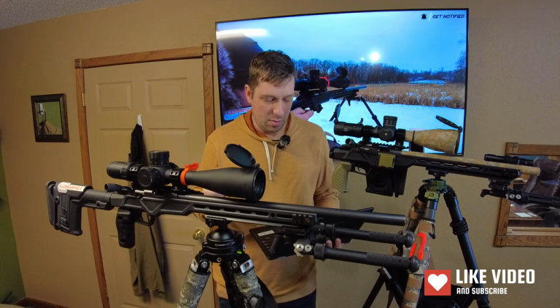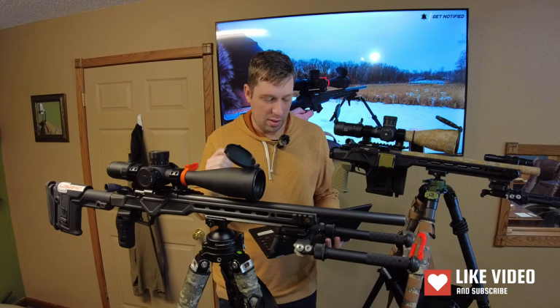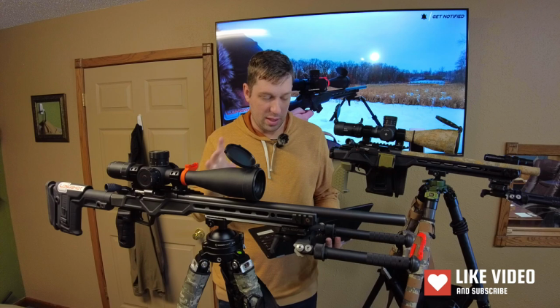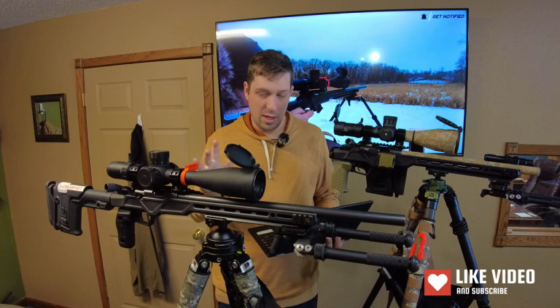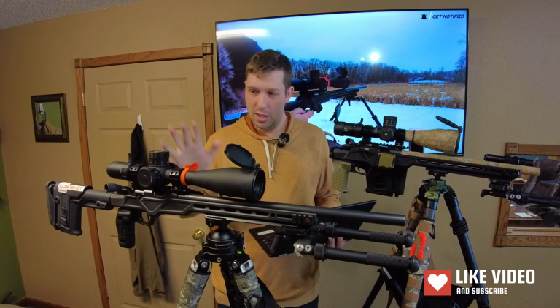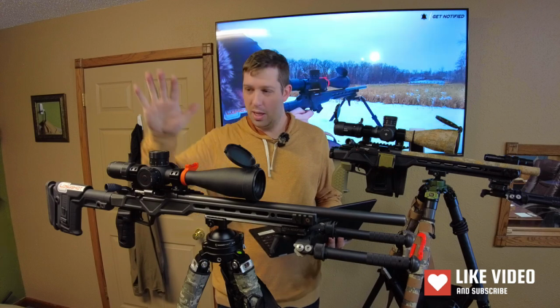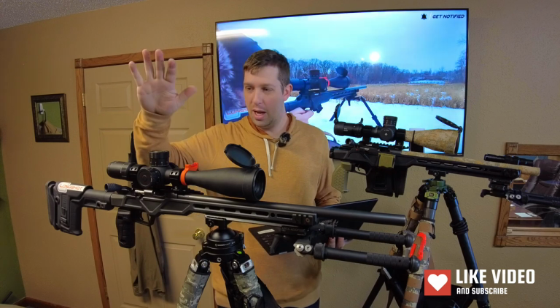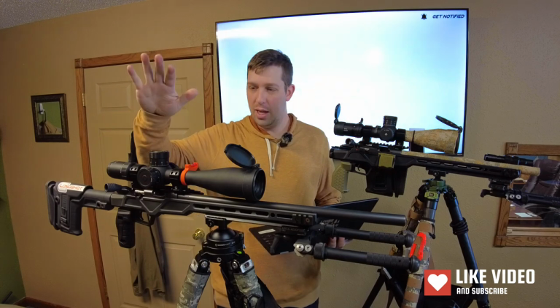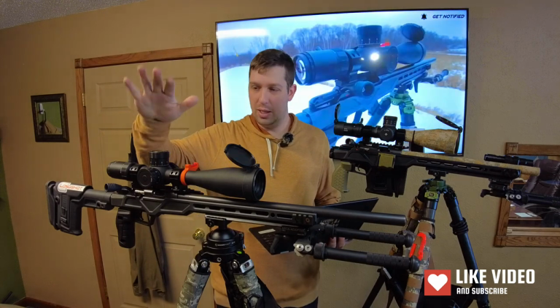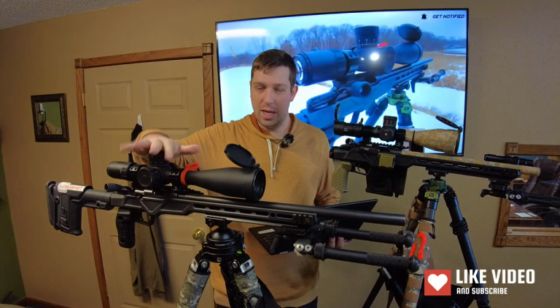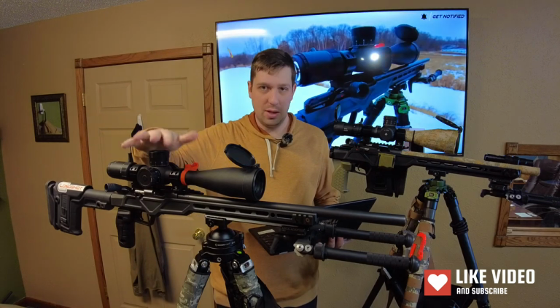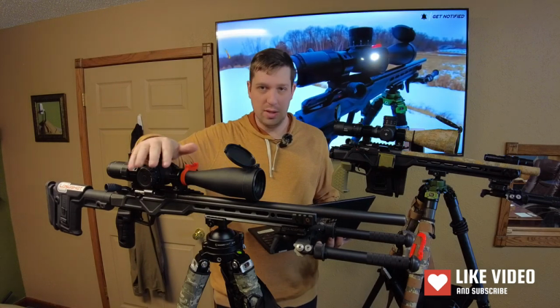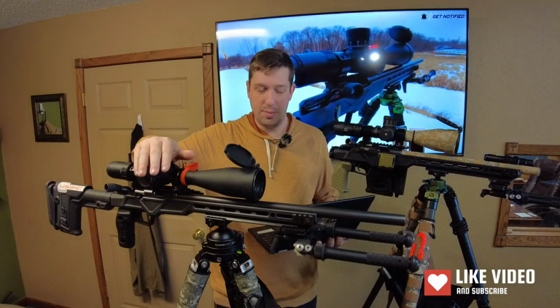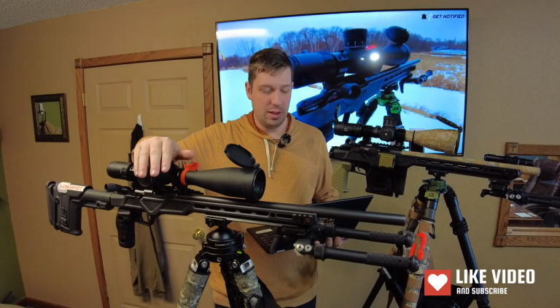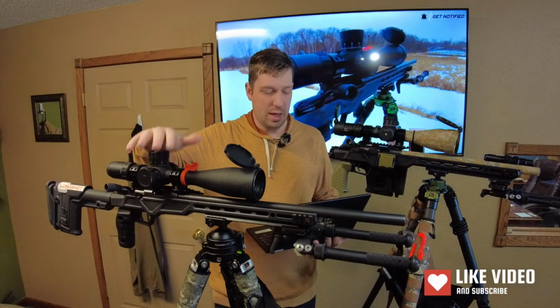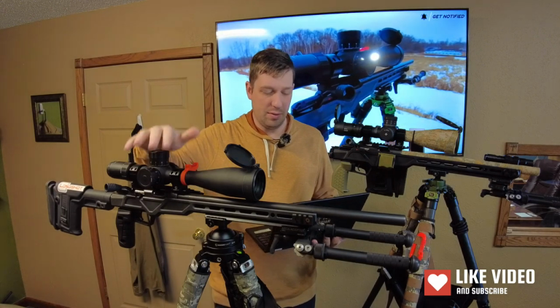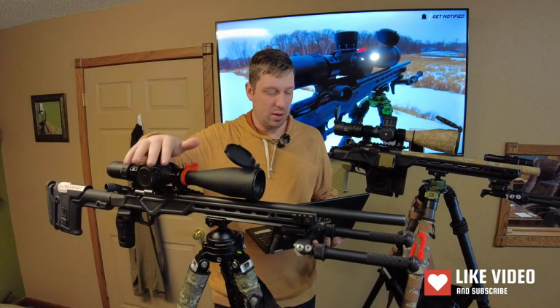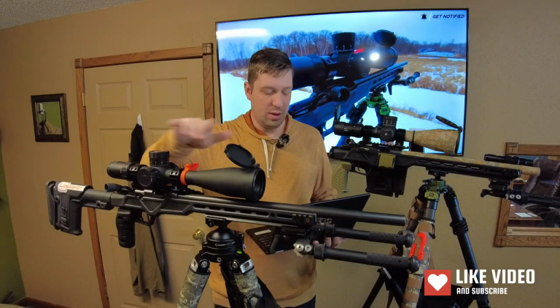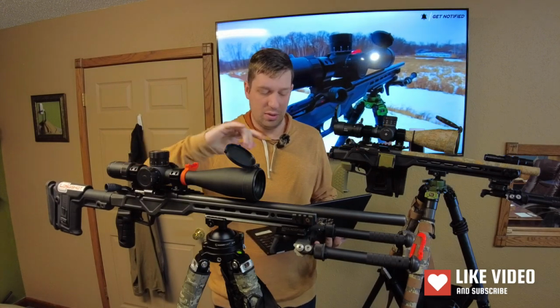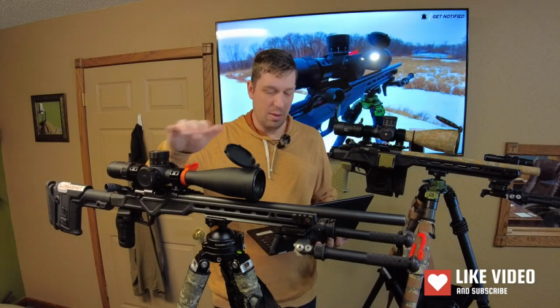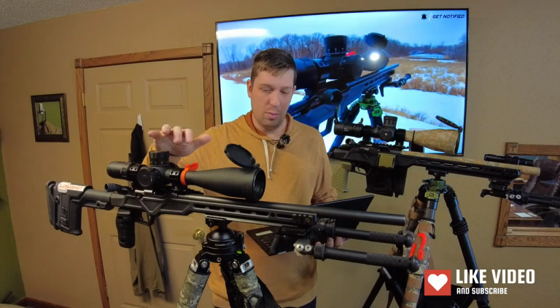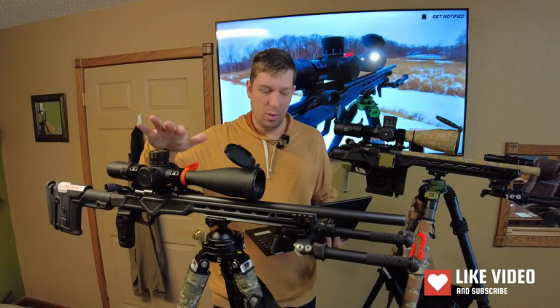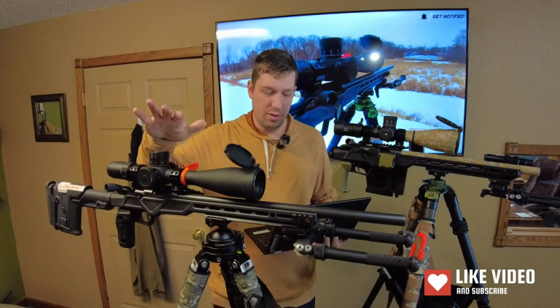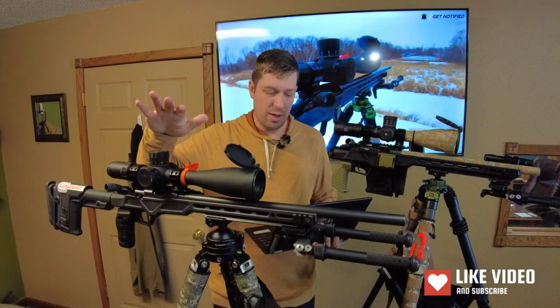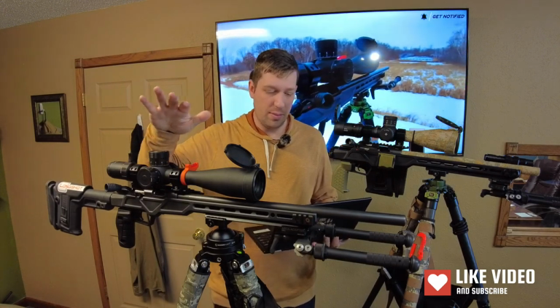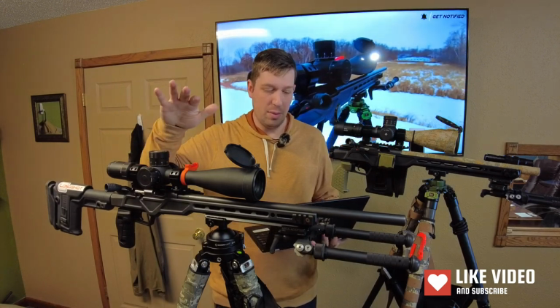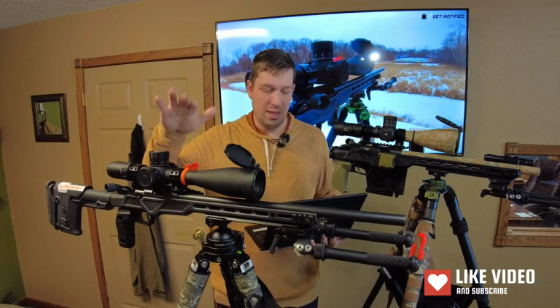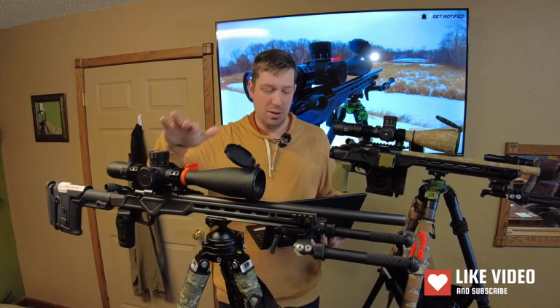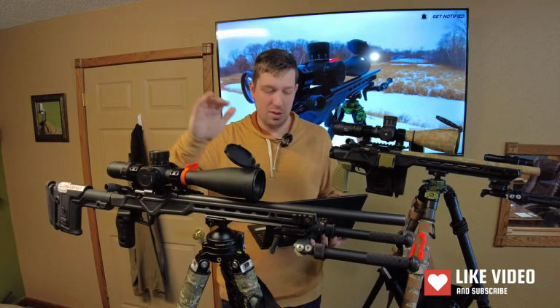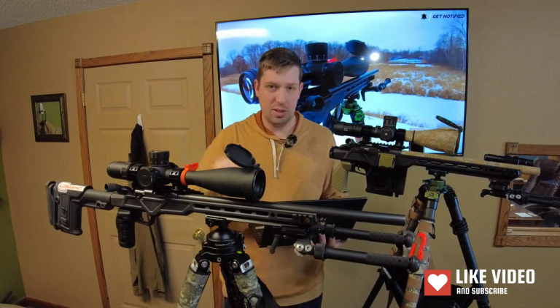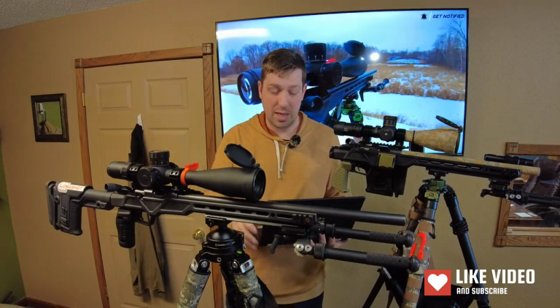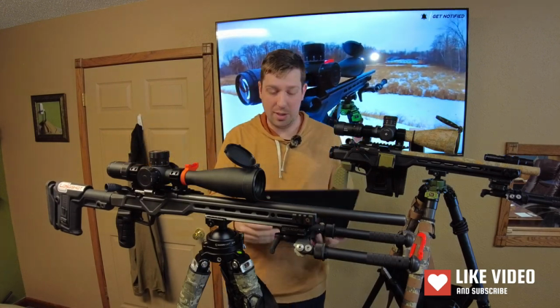I like this optic a lot. I have good things to say about both of them. But here's the stats.